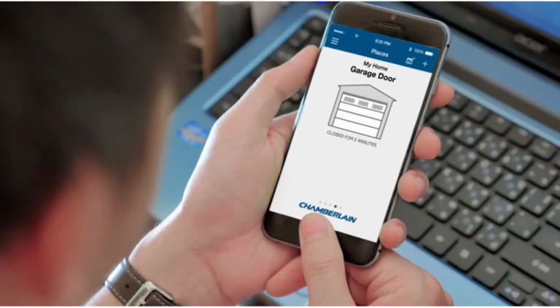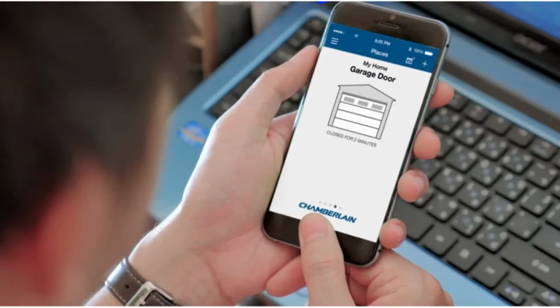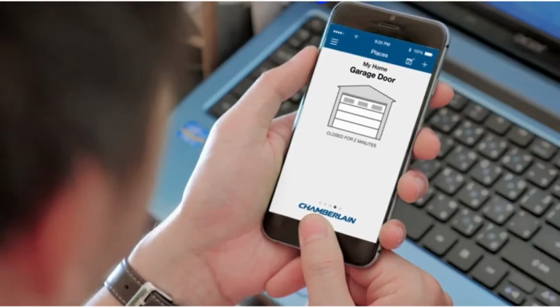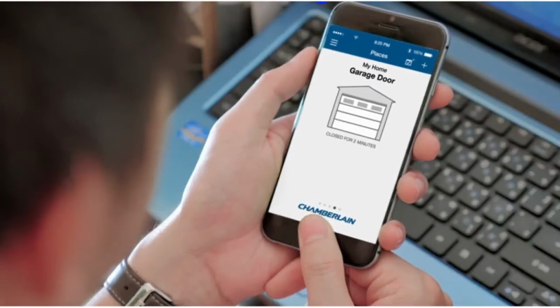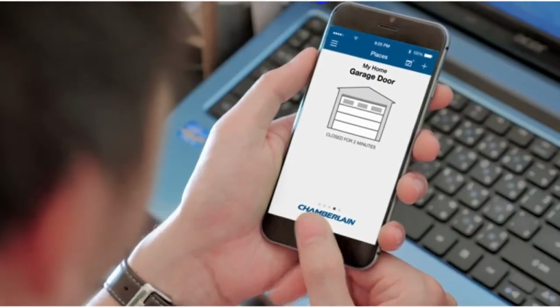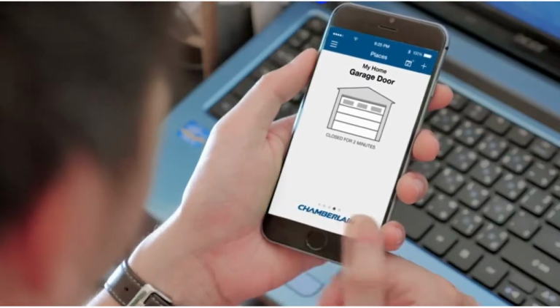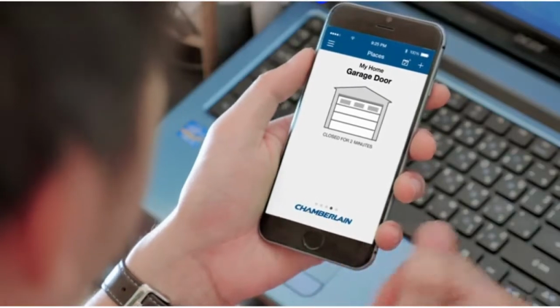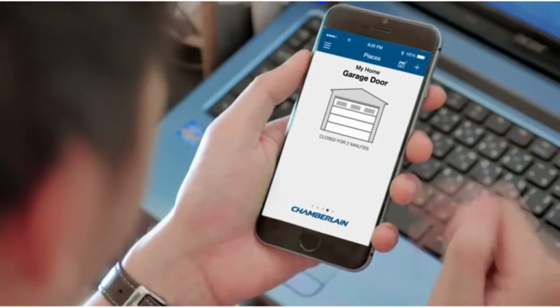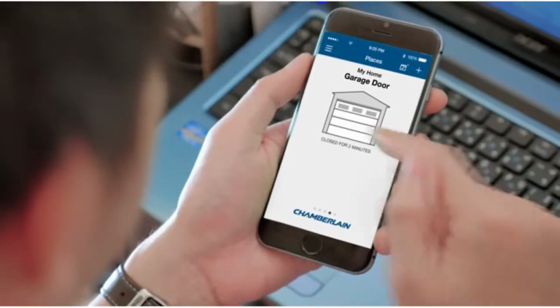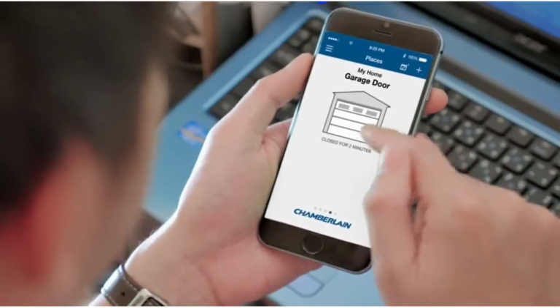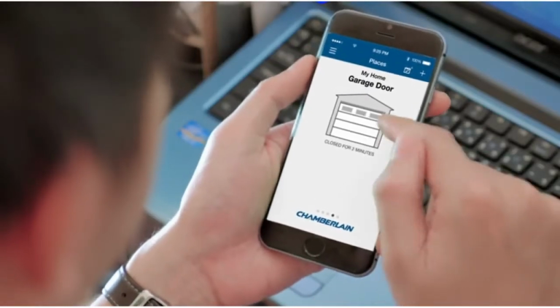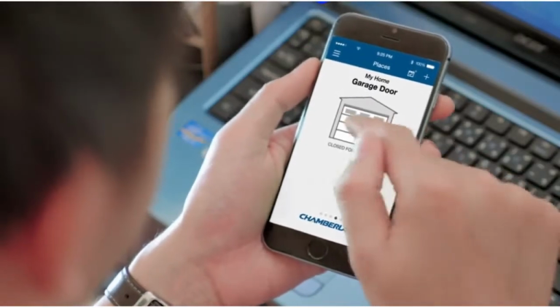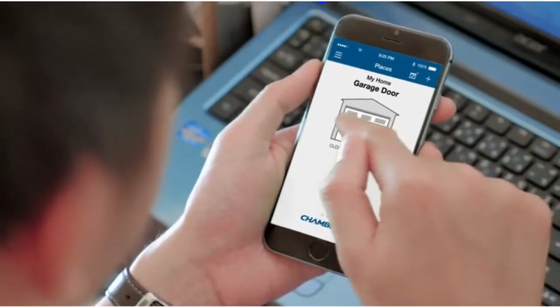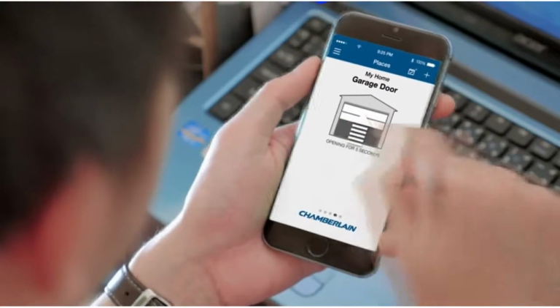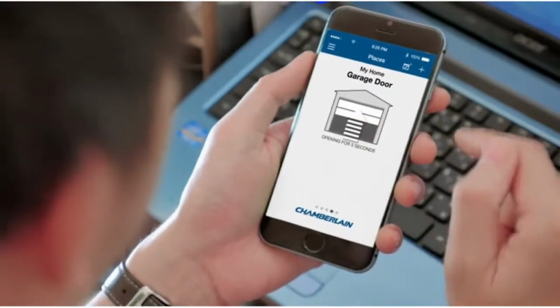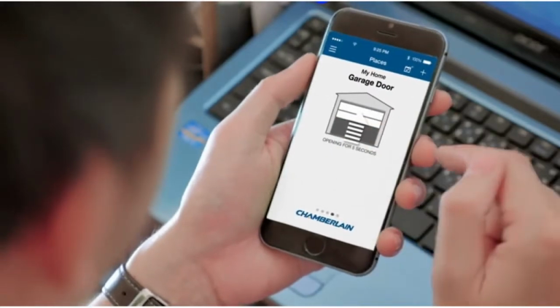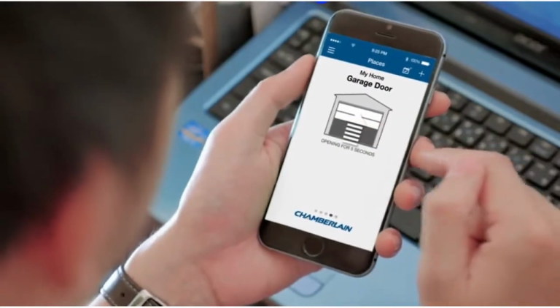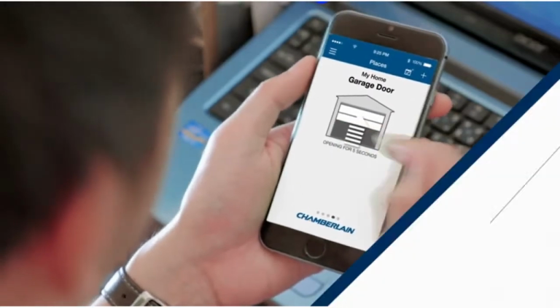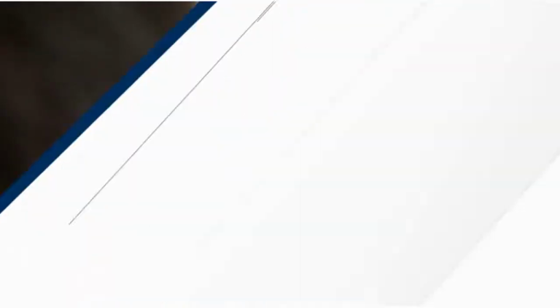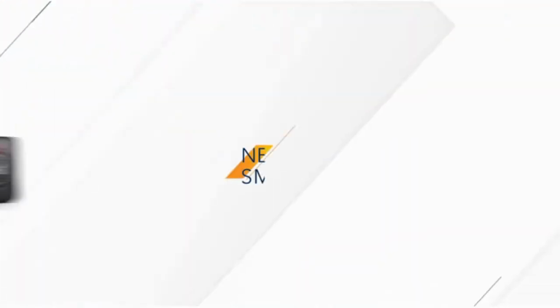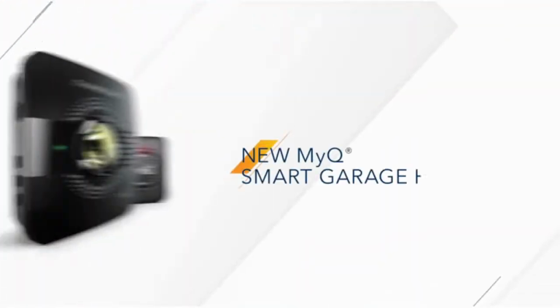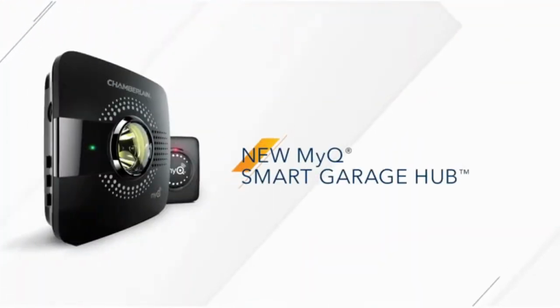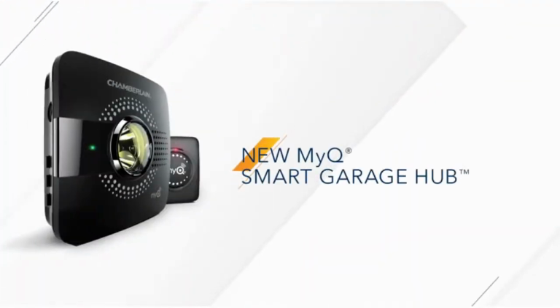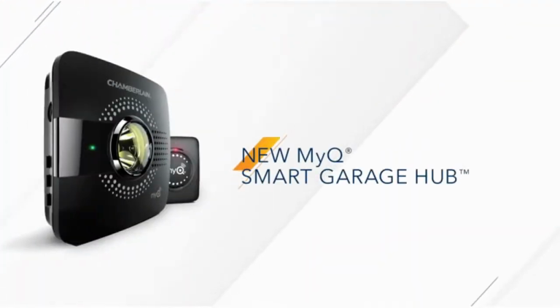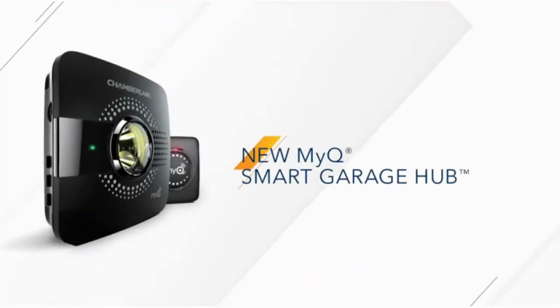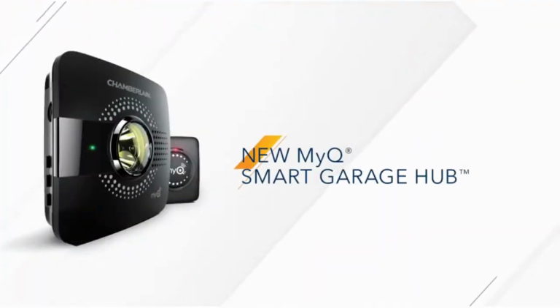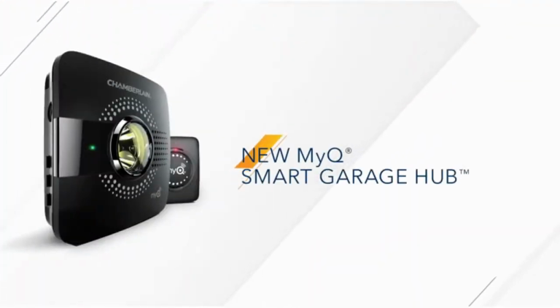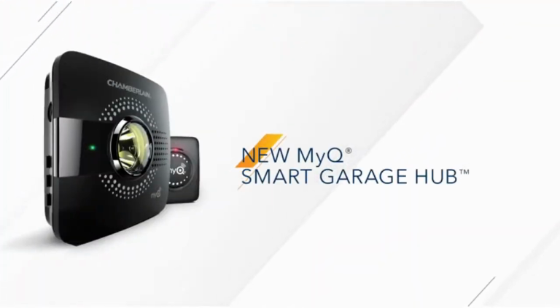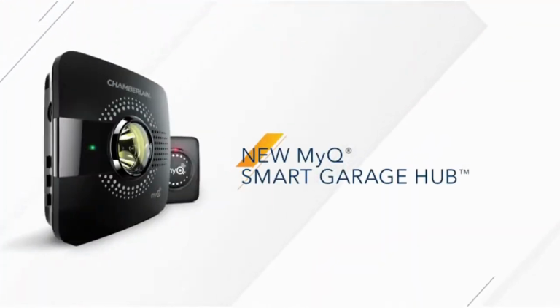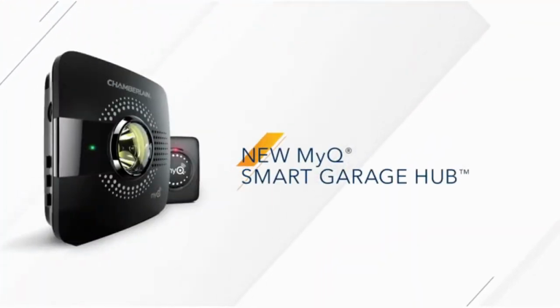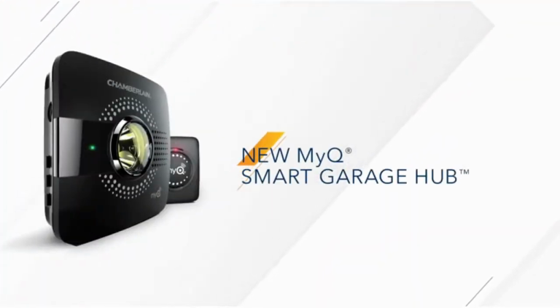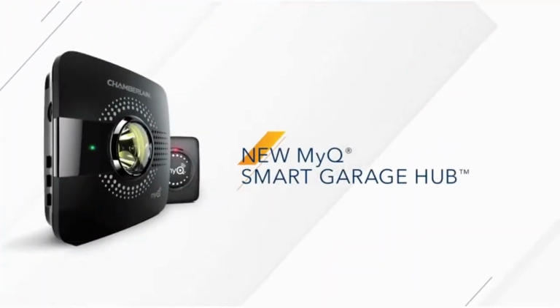Then it's time to teach your garage door opener some new tricks with the new MyQ Smart Garage Hub from Chamberlain.